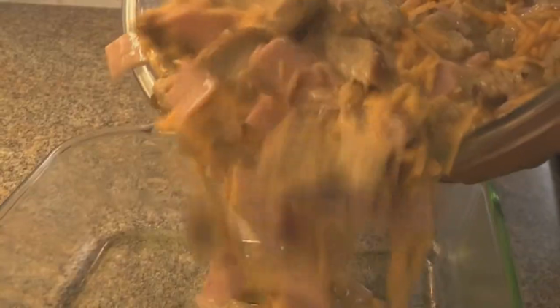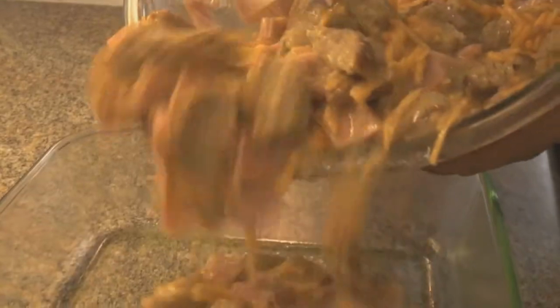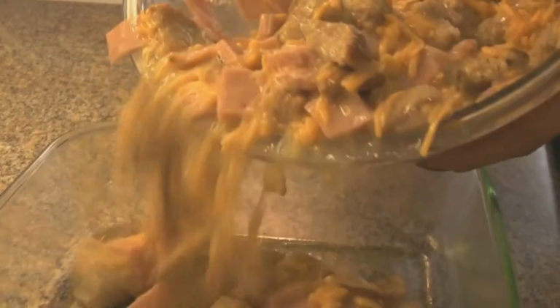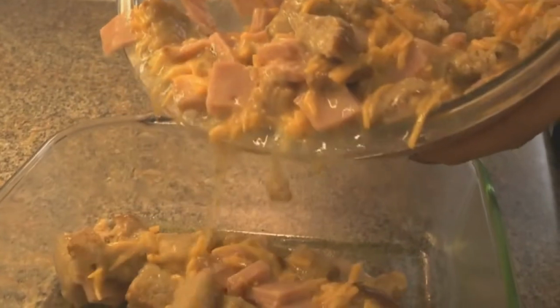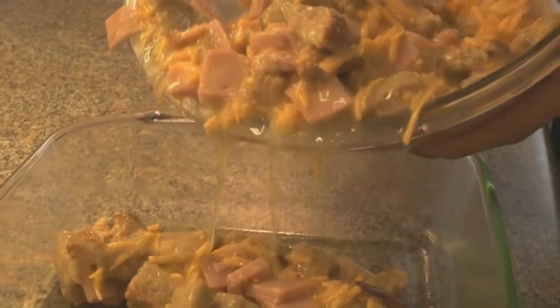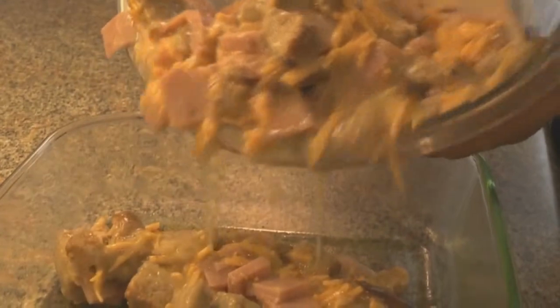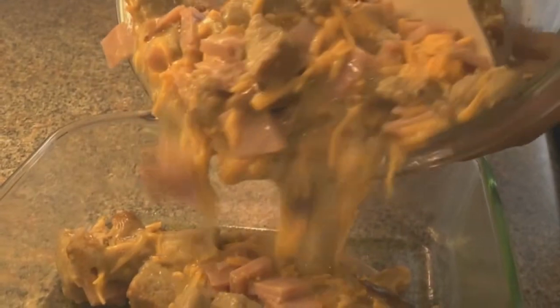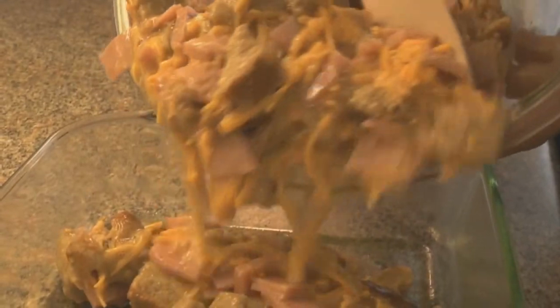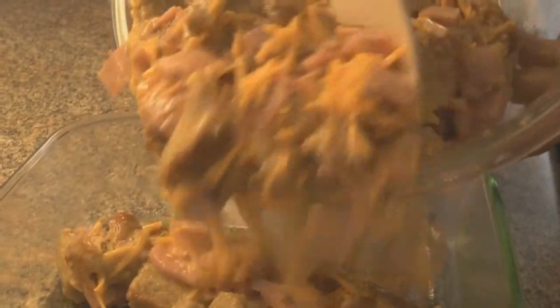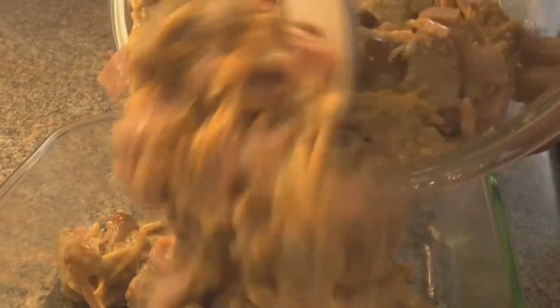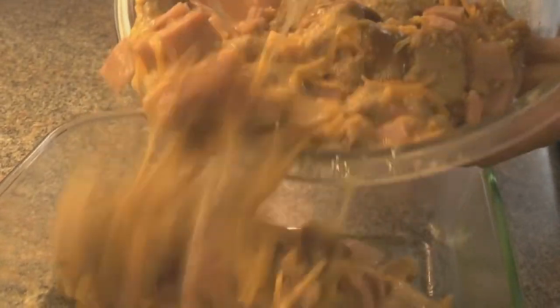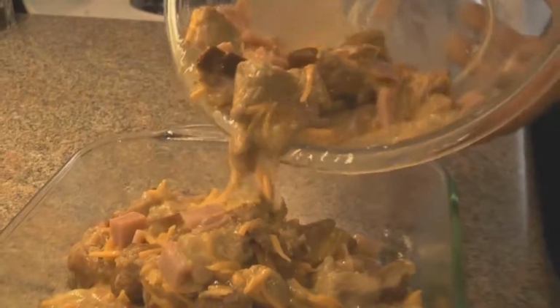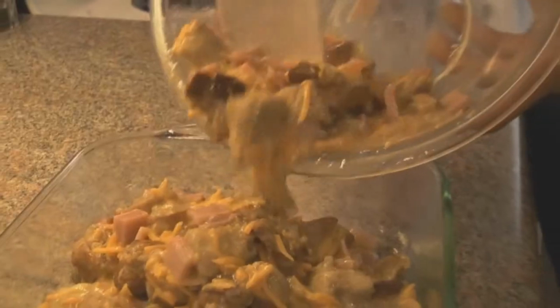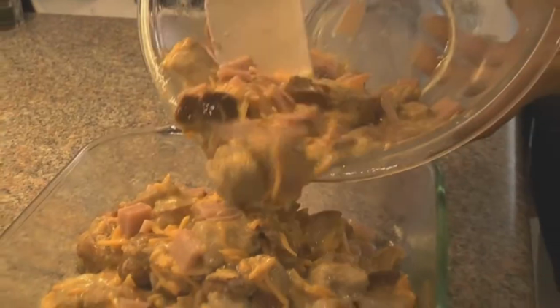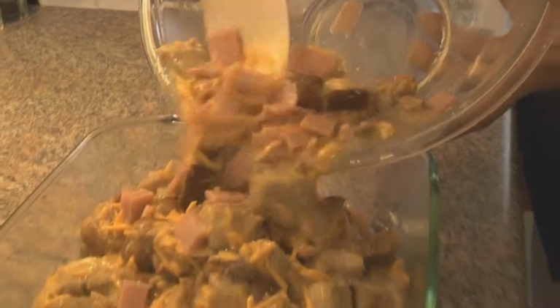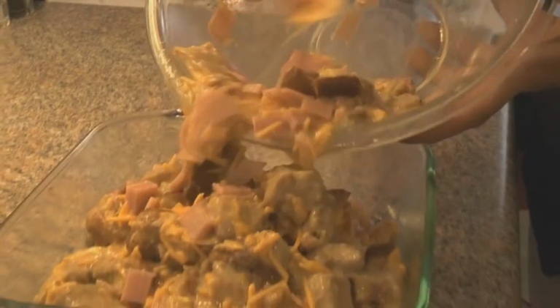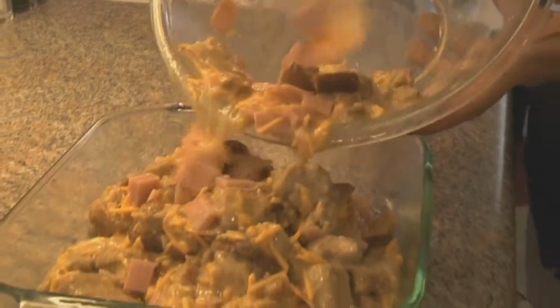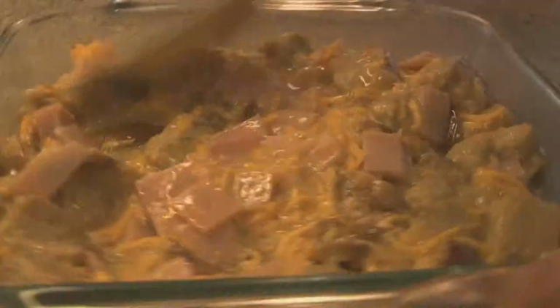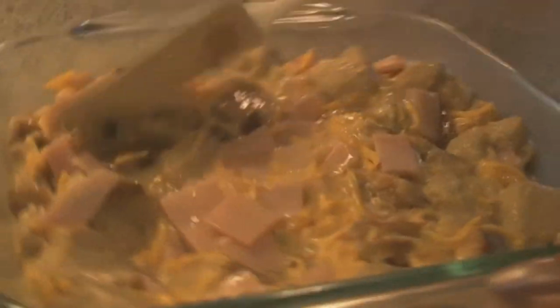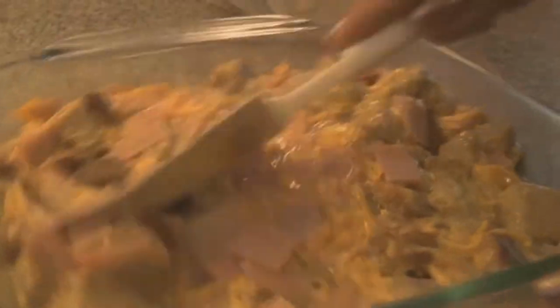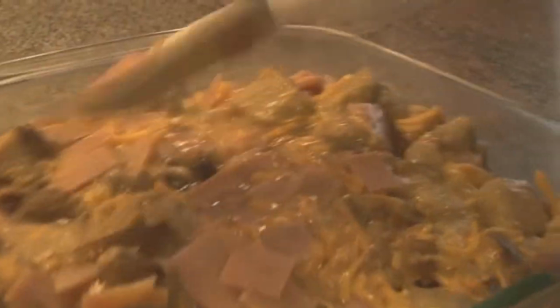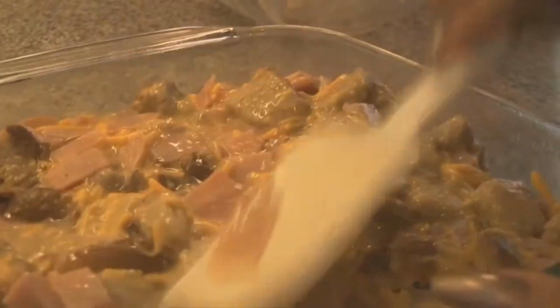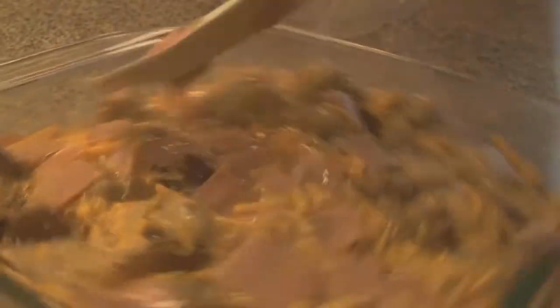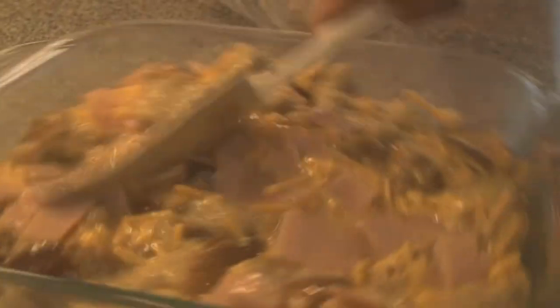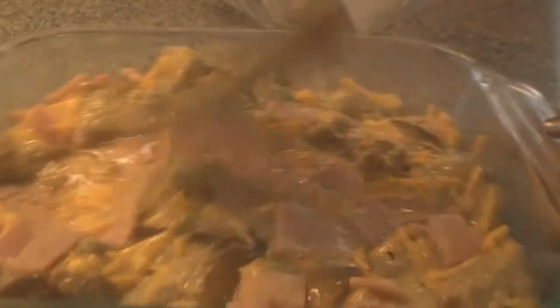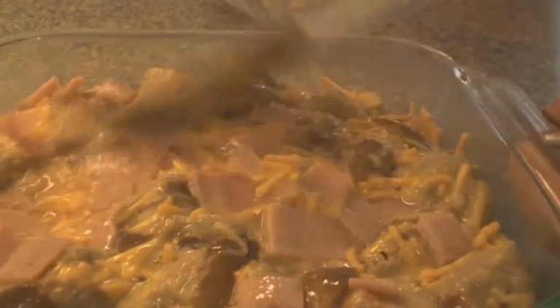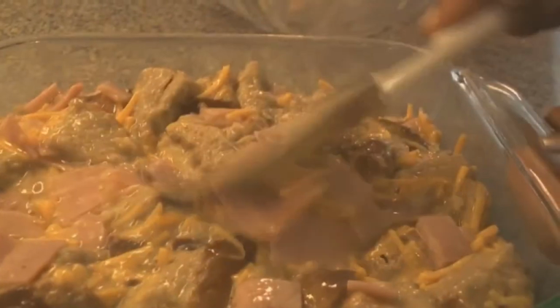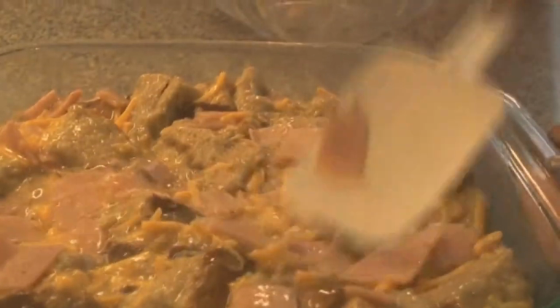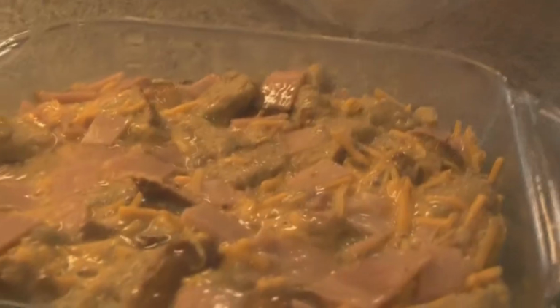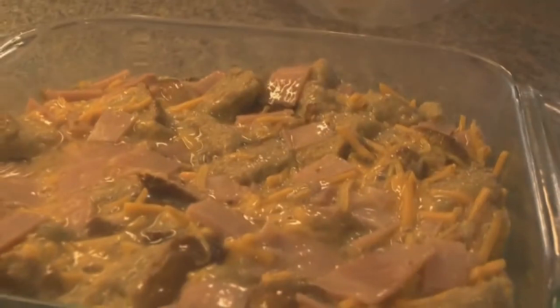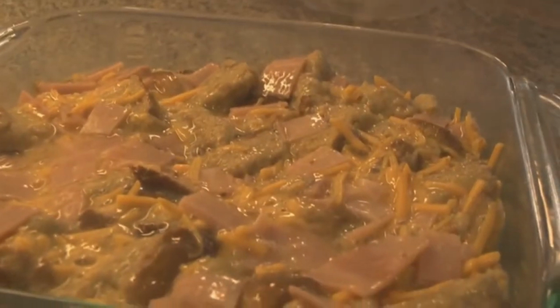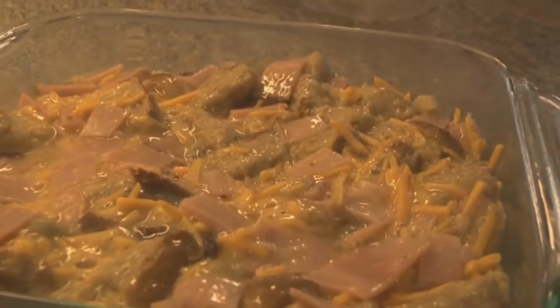Now remember, that's not chopped ham — that was low-fat ham, but then we cut it into bite-sized pieces.